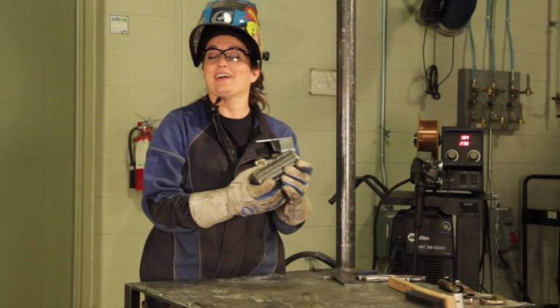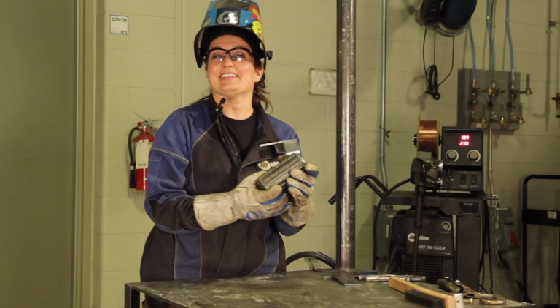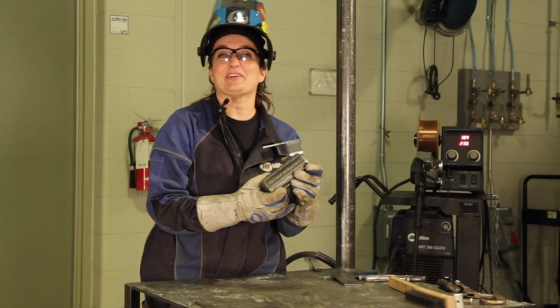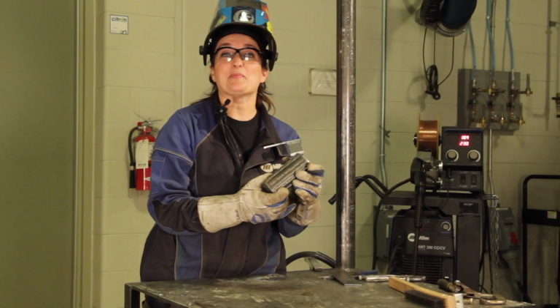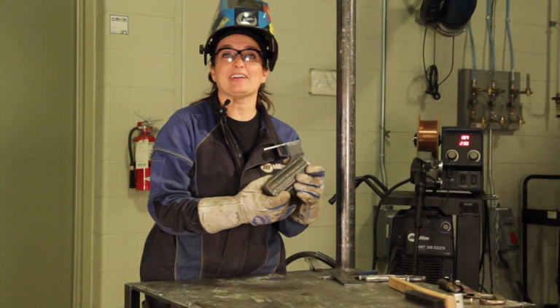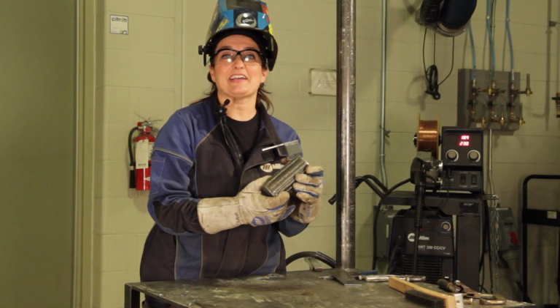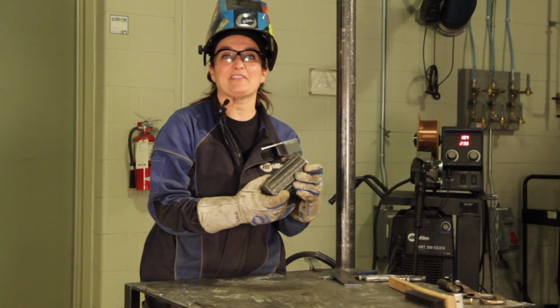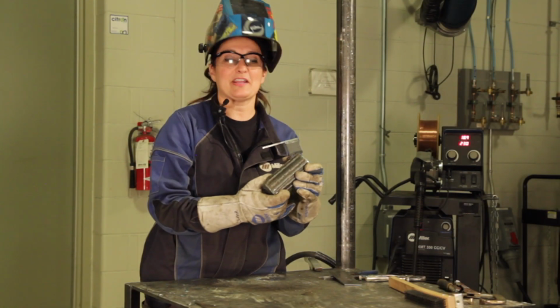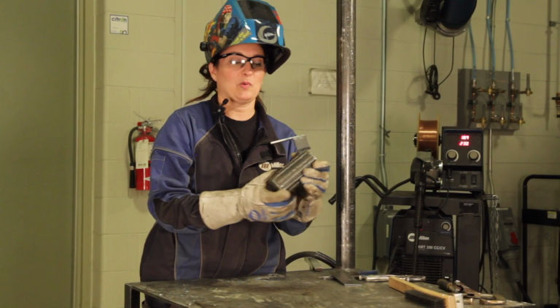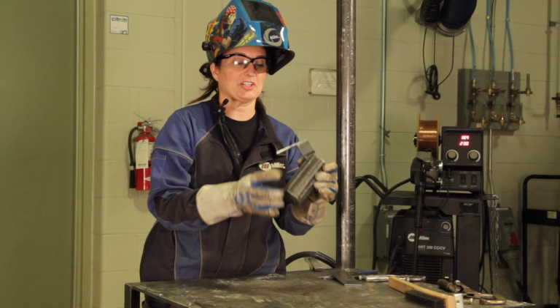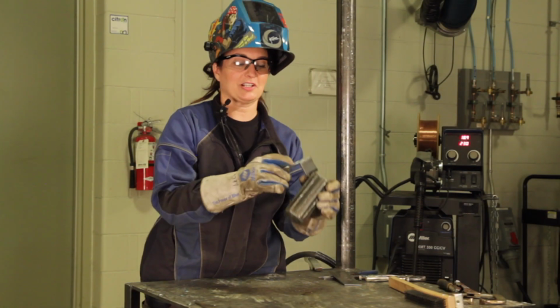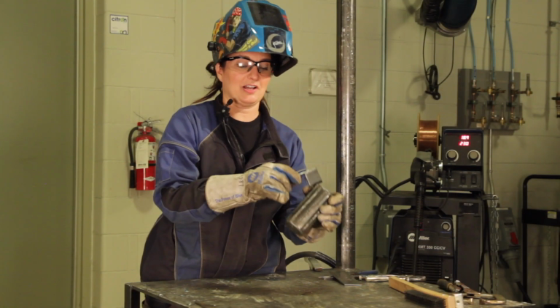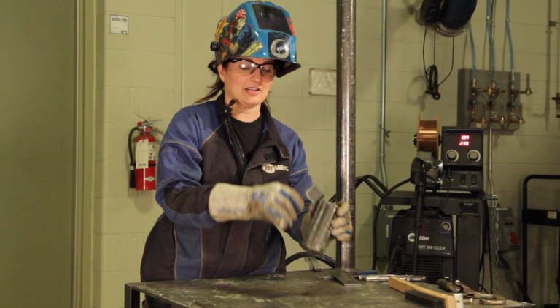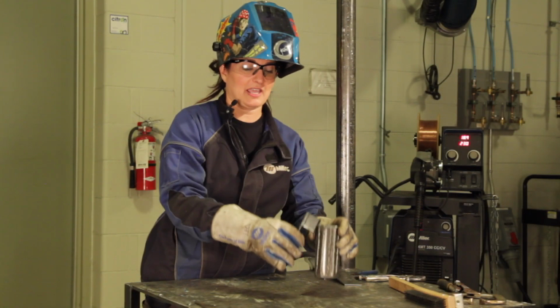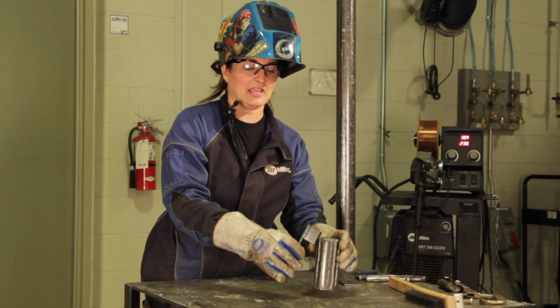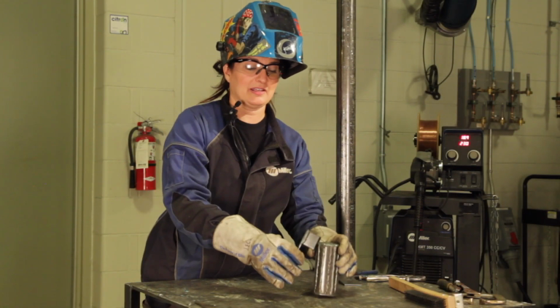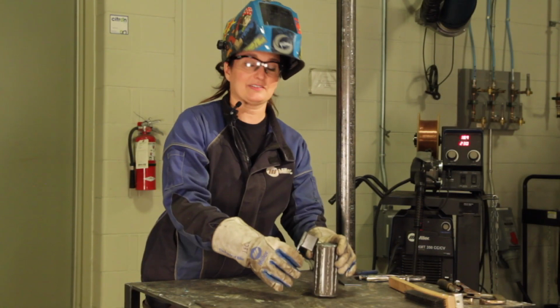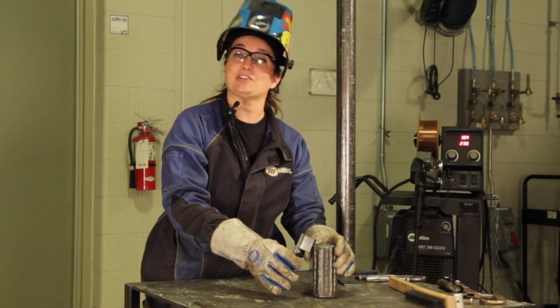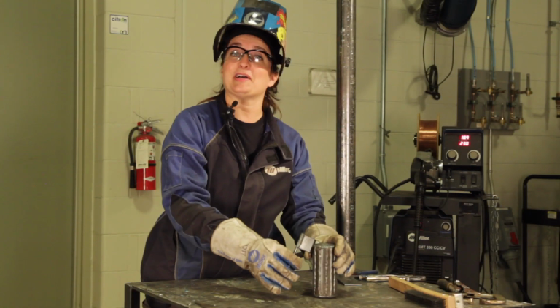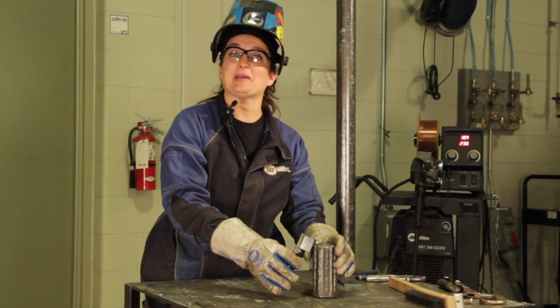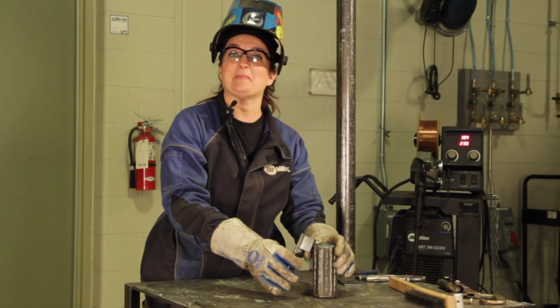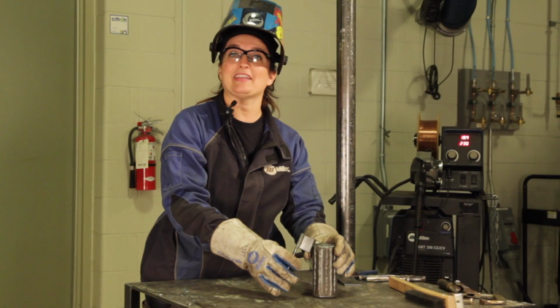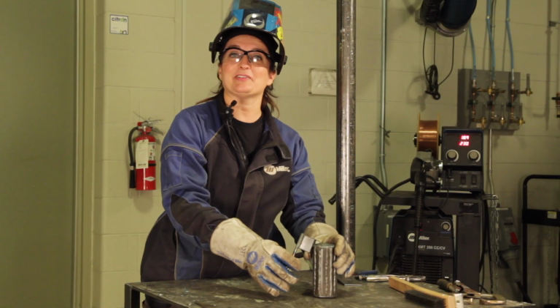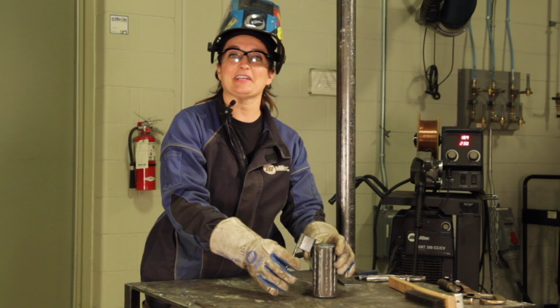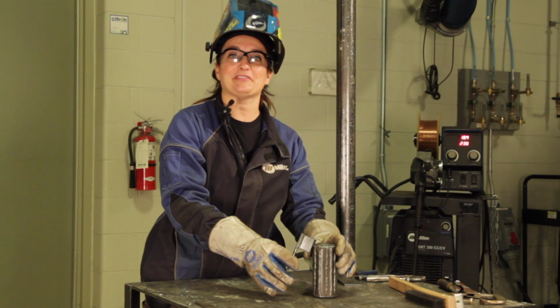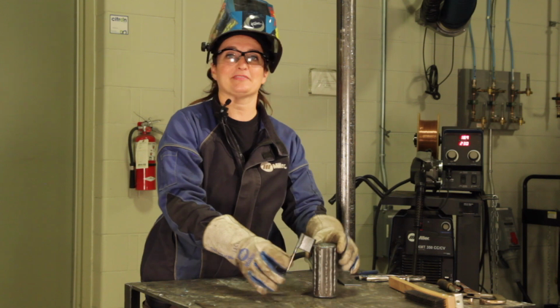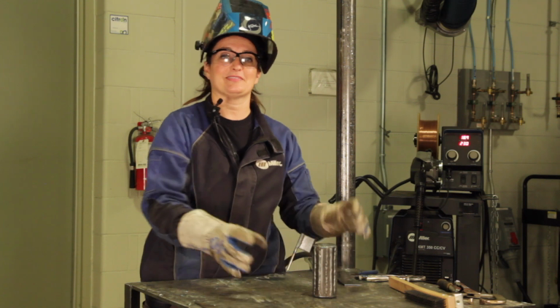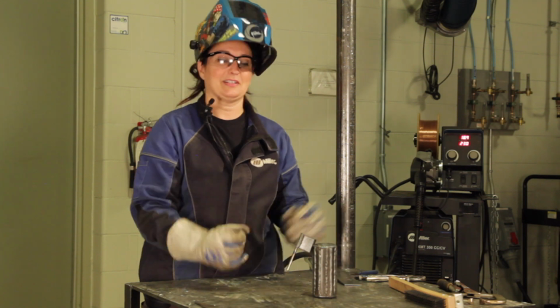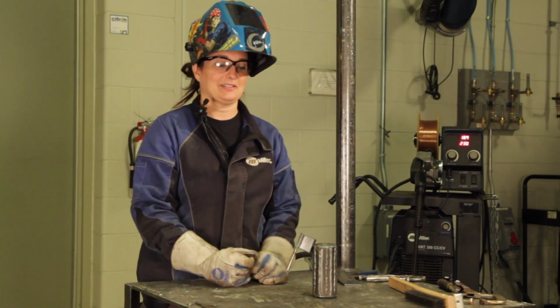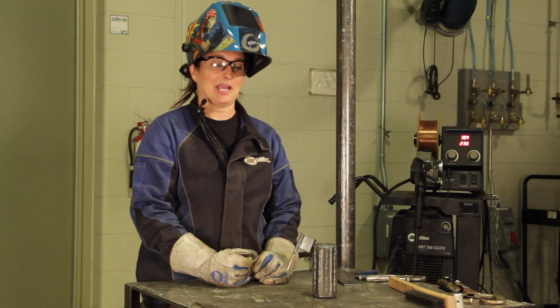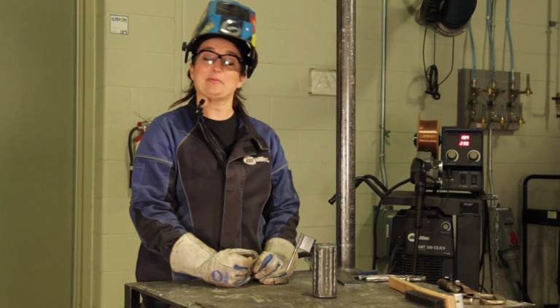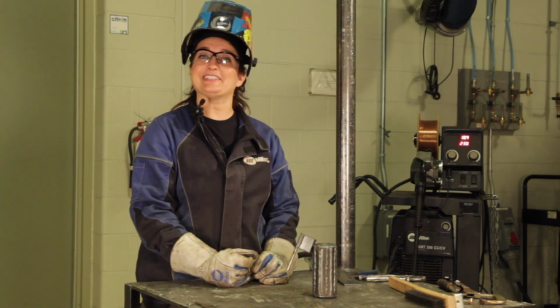All right. So I hope you guys had fun watching along and good luck making it yourself. Happy welding!